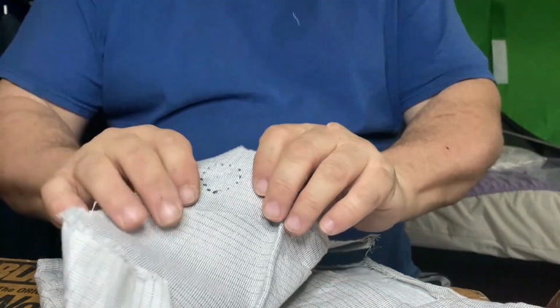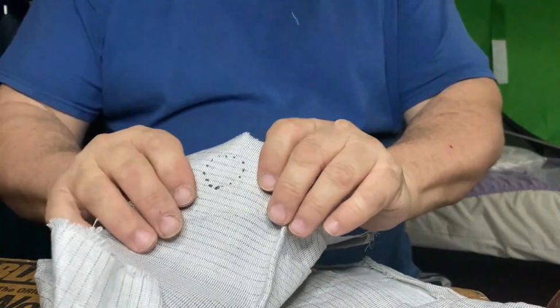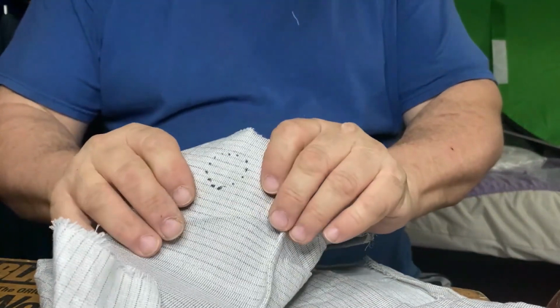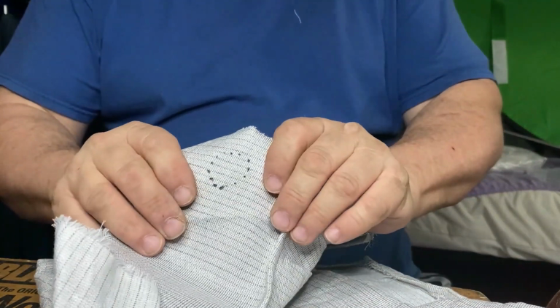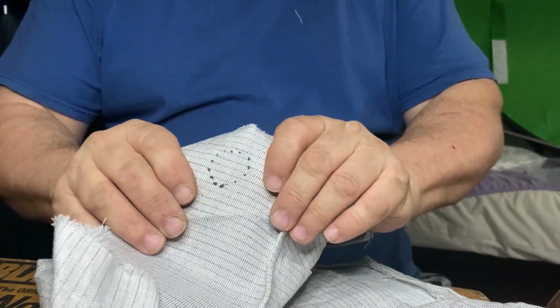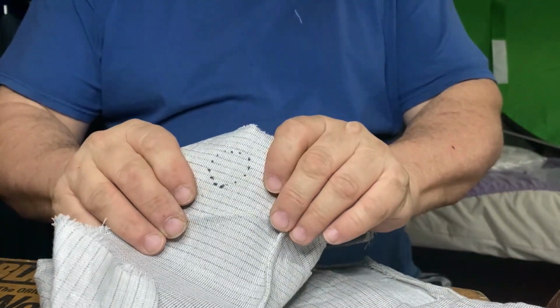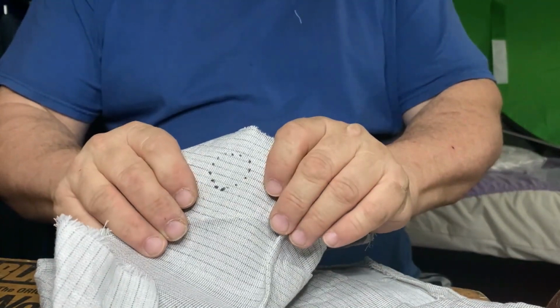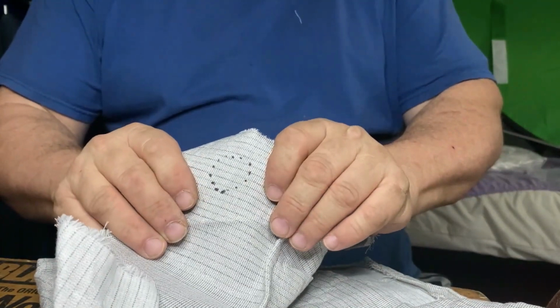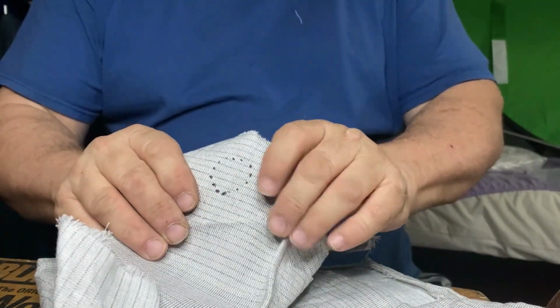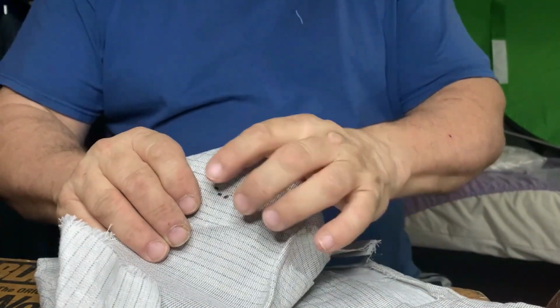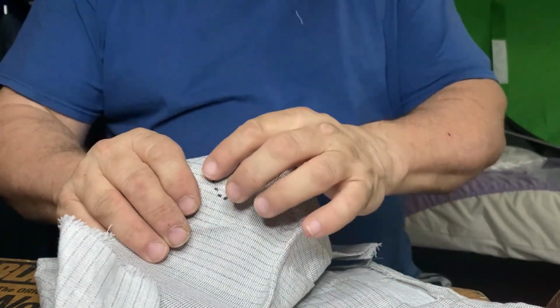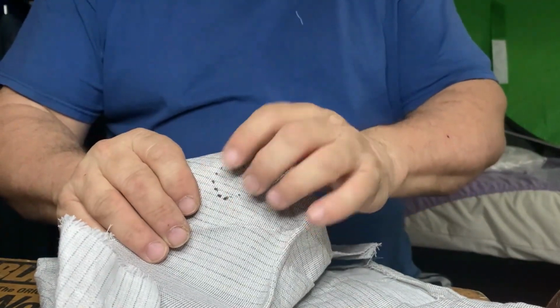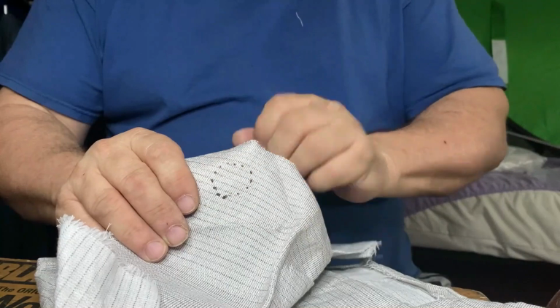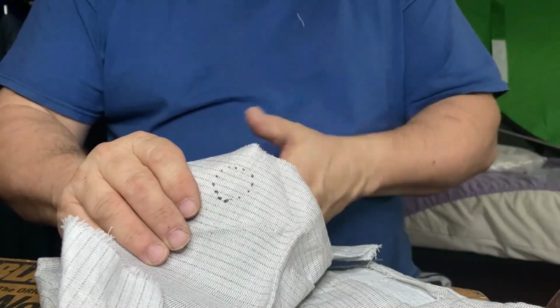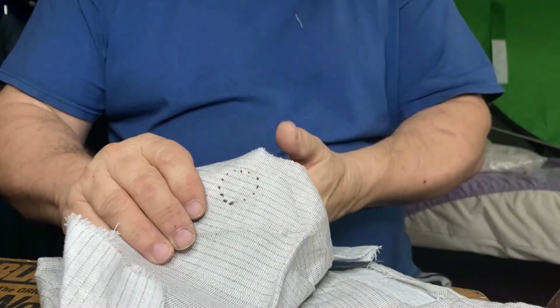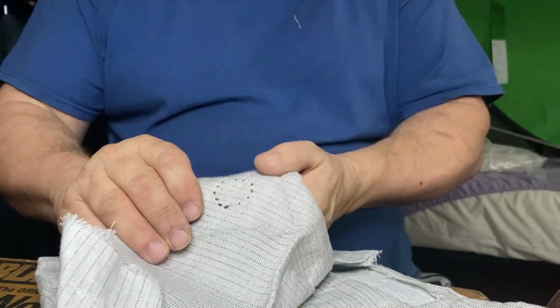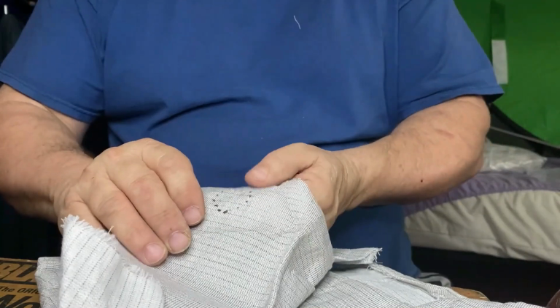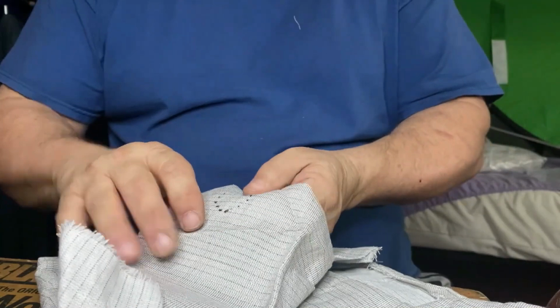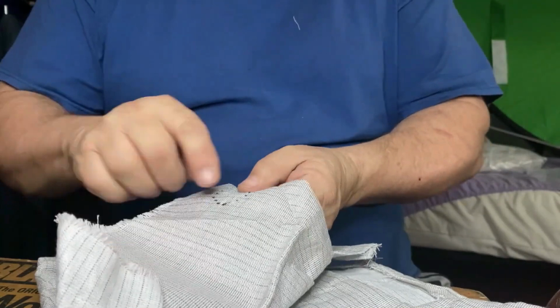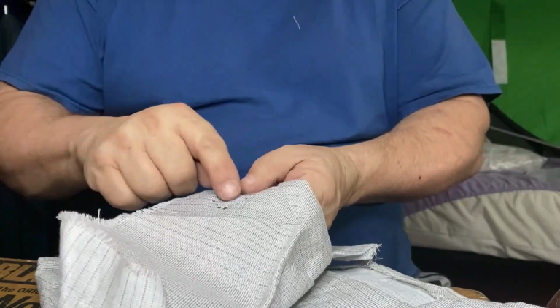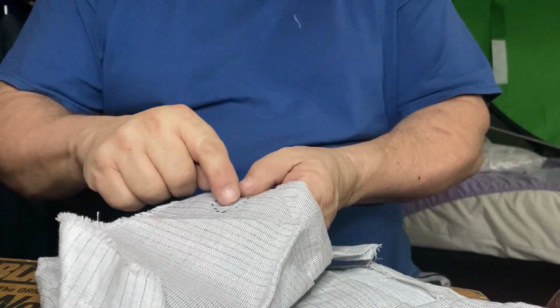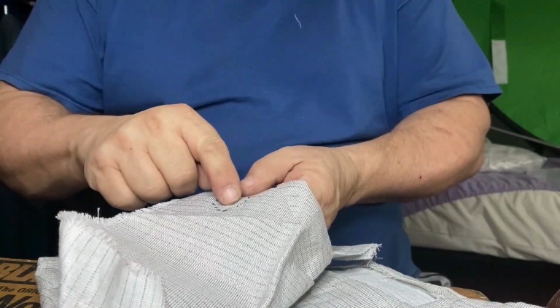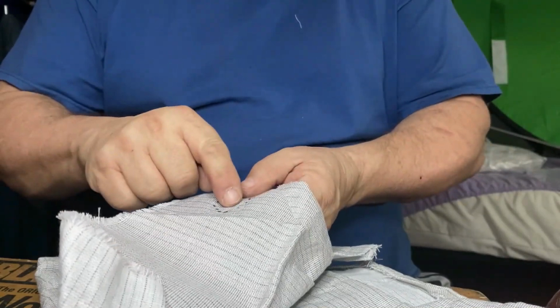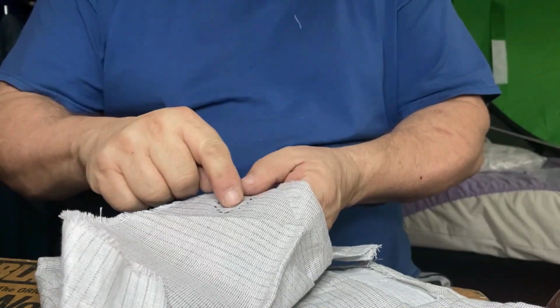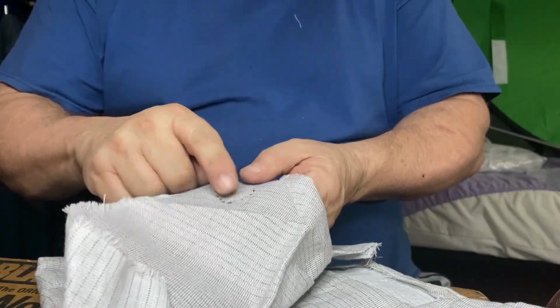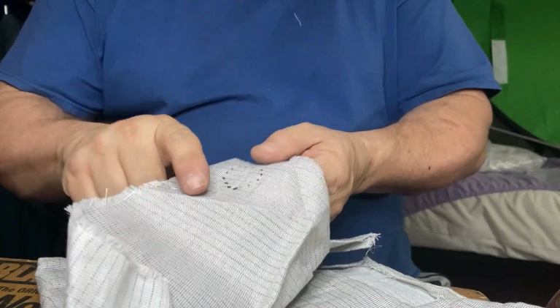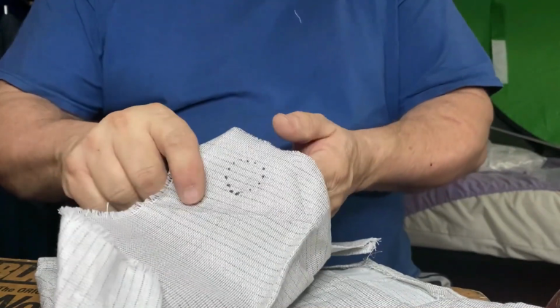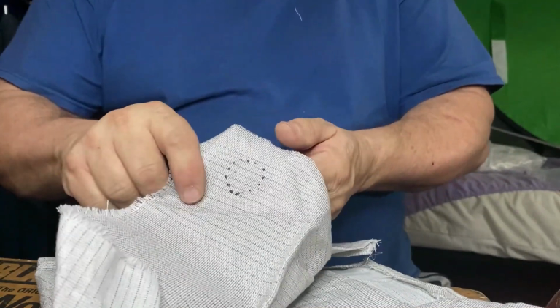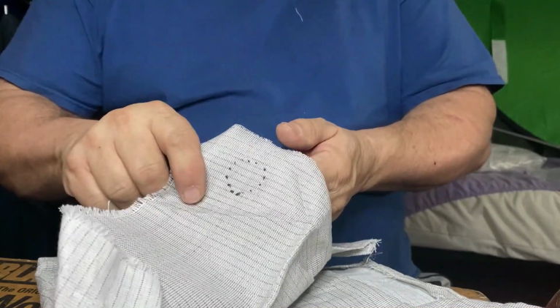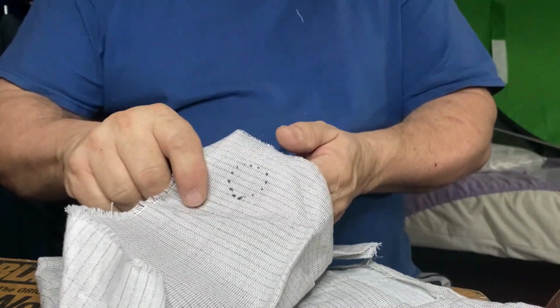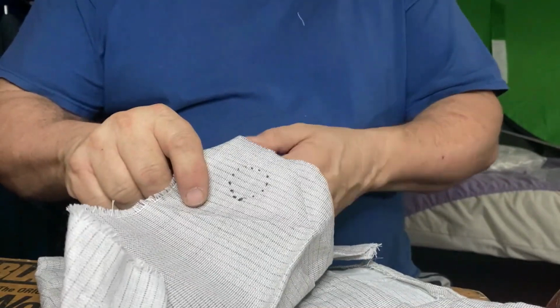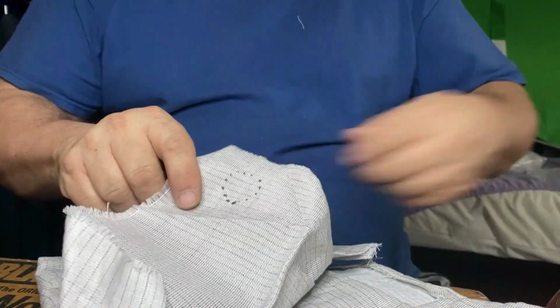So what you want to do first is mark out where the dead spot is. It was about the size of a quarter, so that's about as big as it was. You want to patch it.